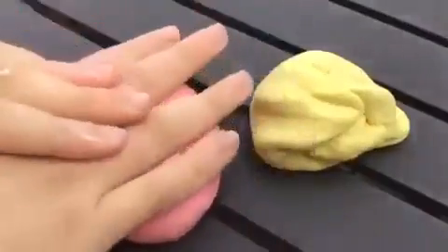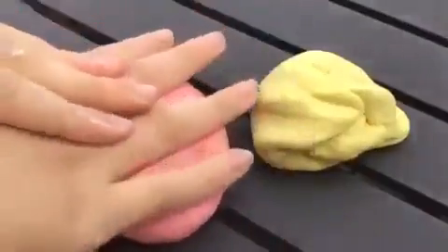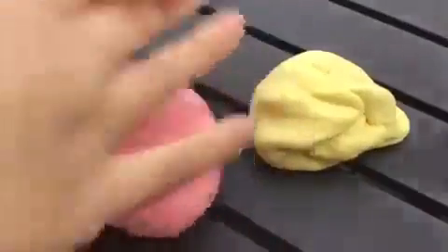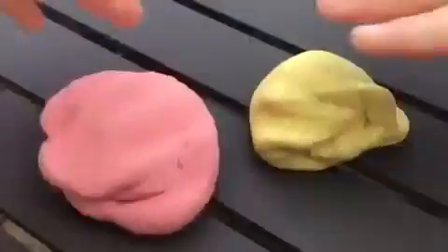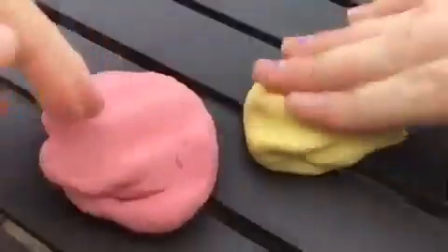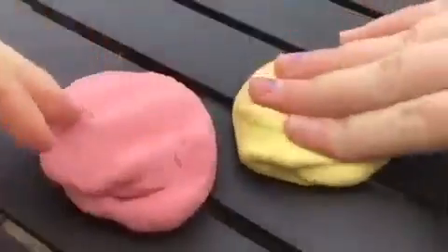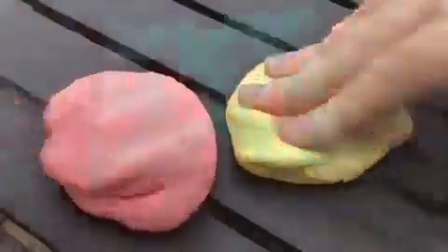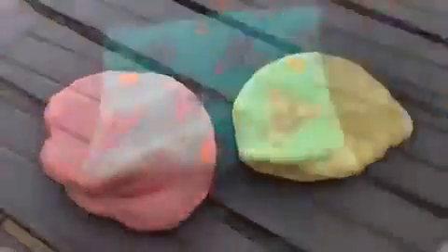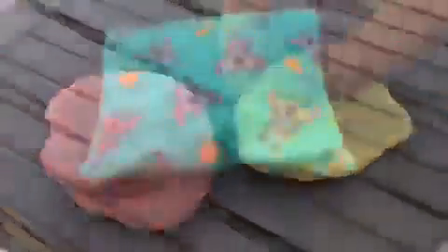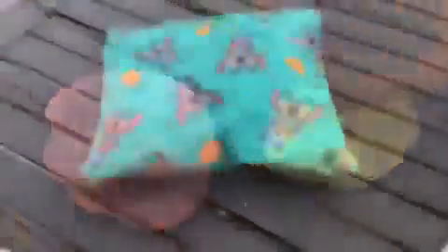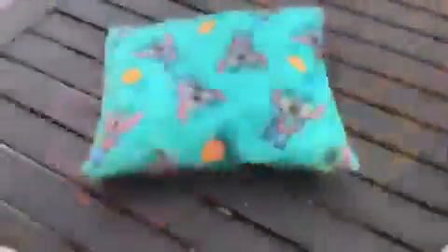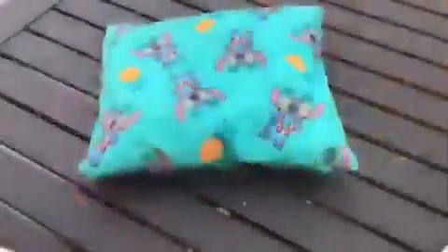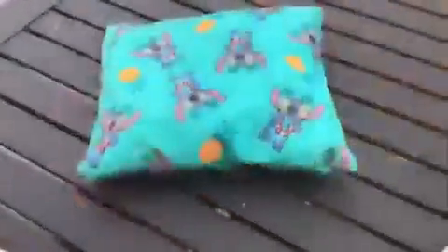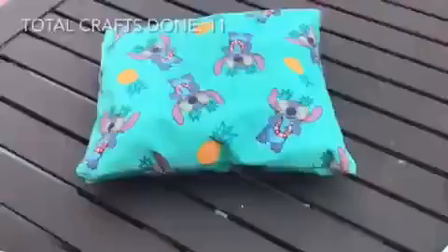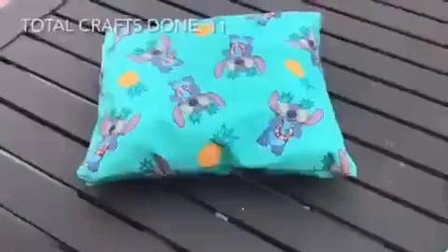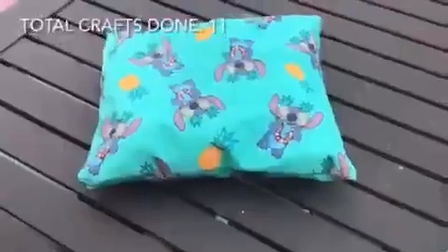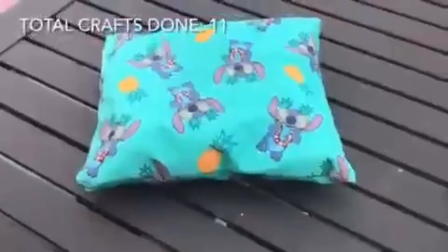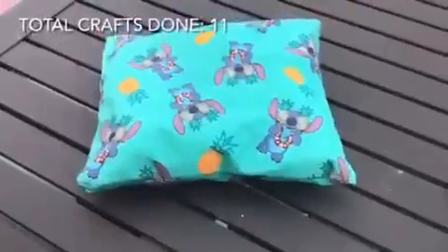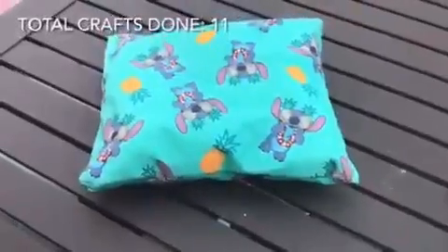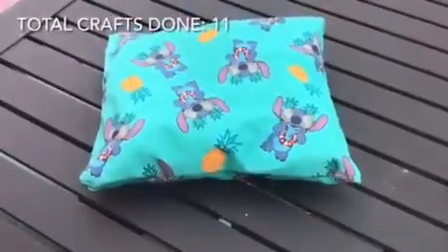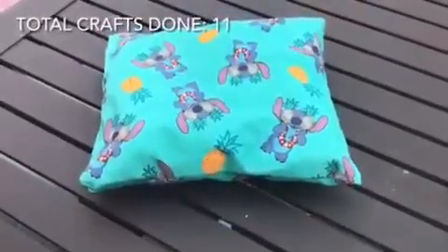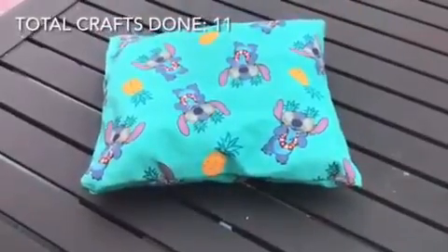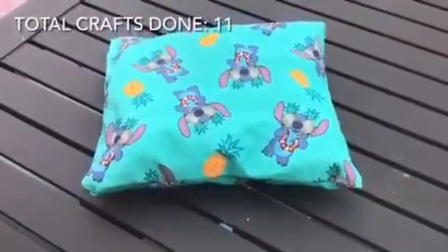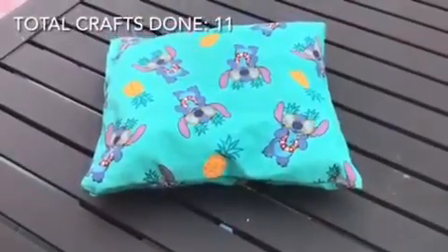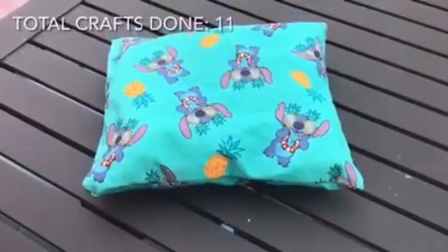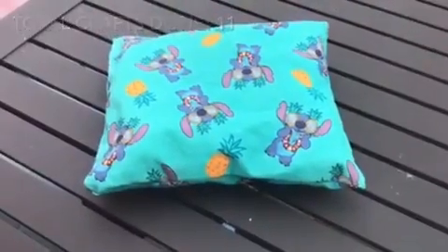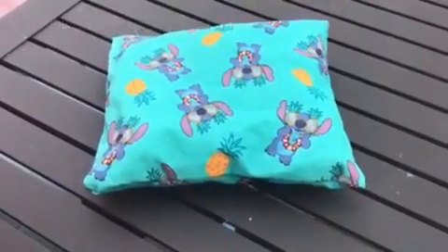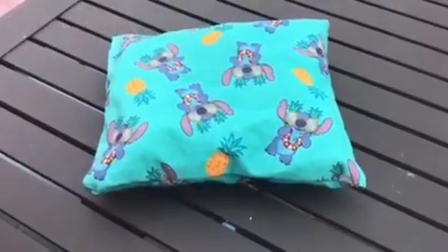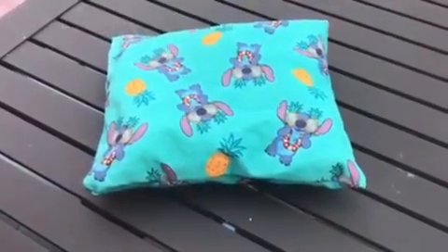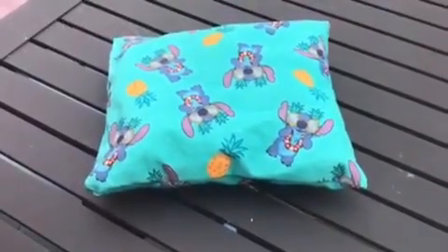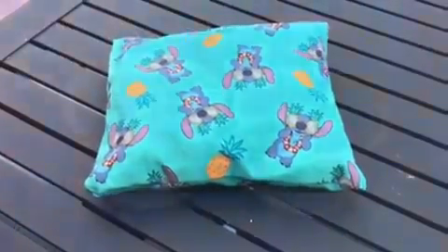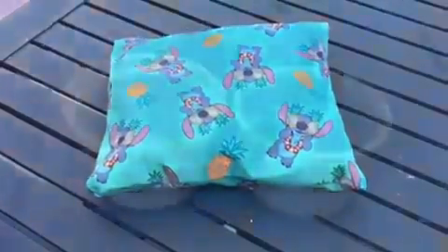But don't add paint or else it won't be edible. On to the next craft. This is my sixth craft — it's a throw pillow. Now moving on to my seventh.